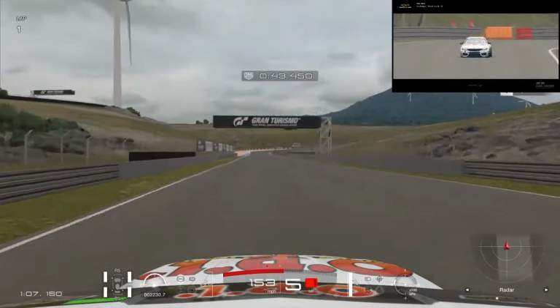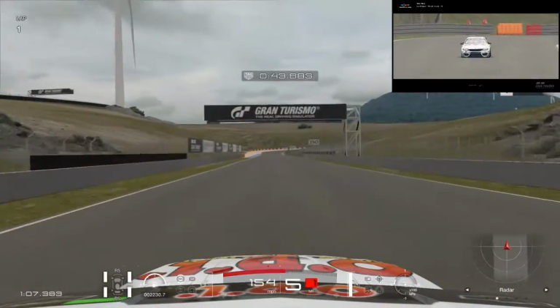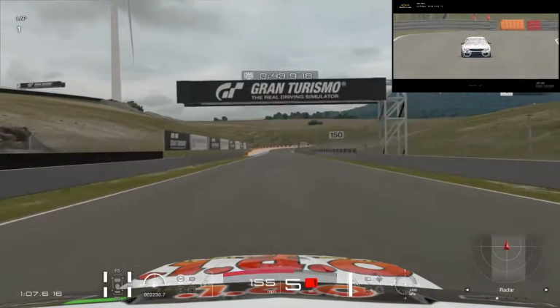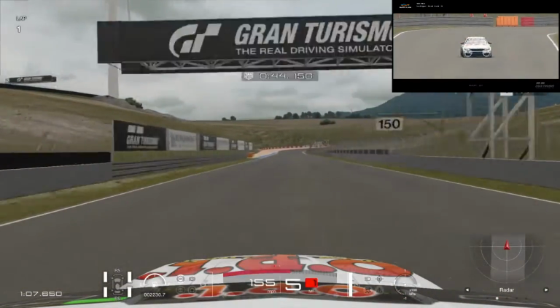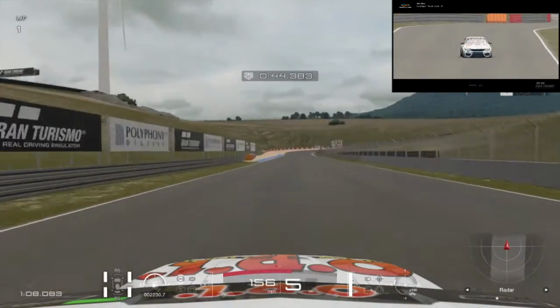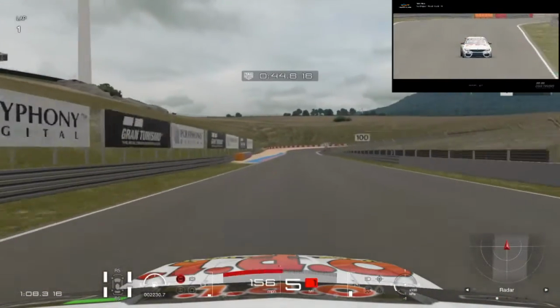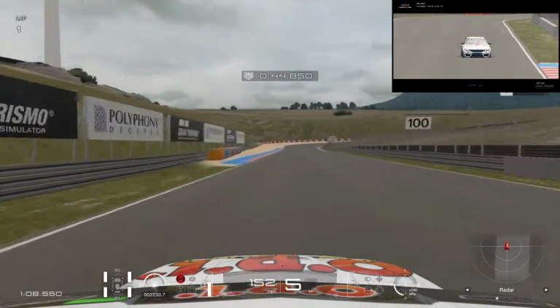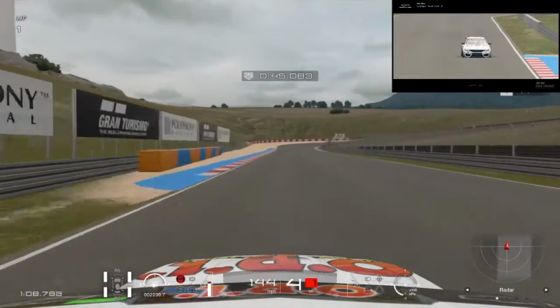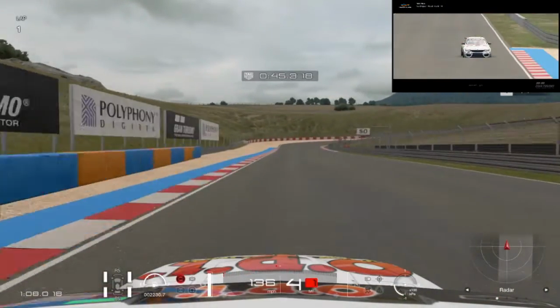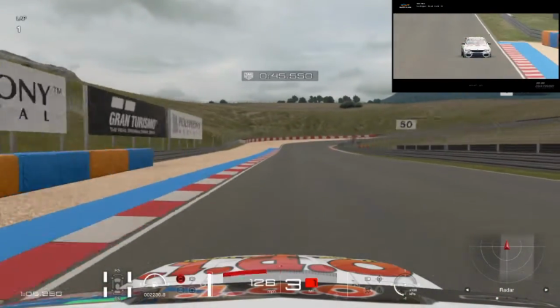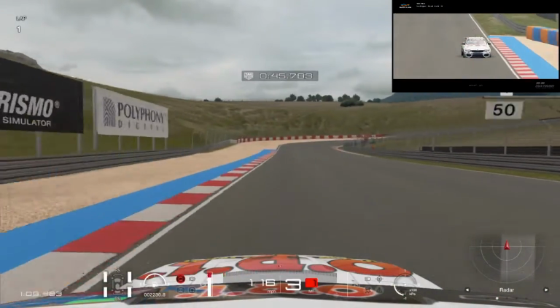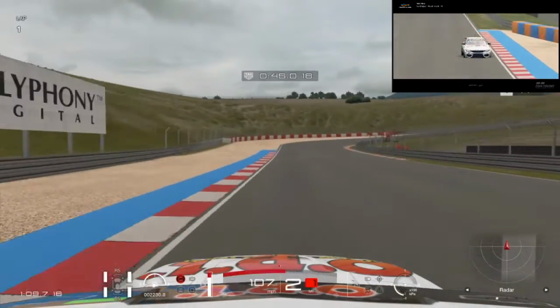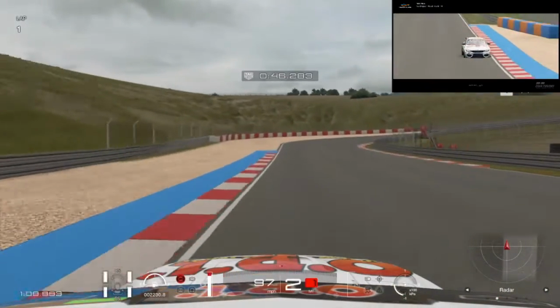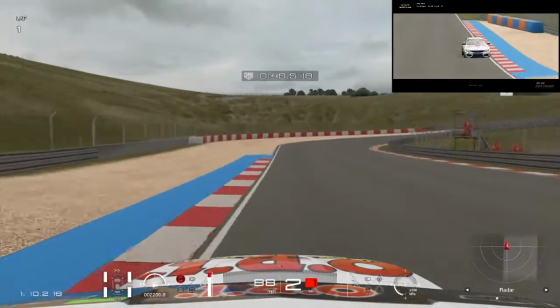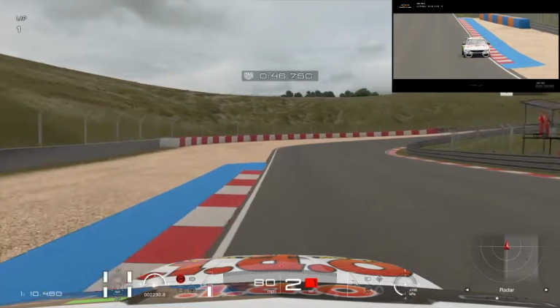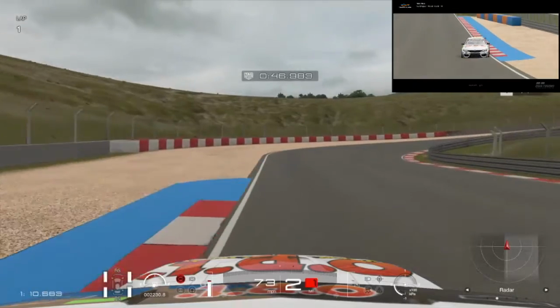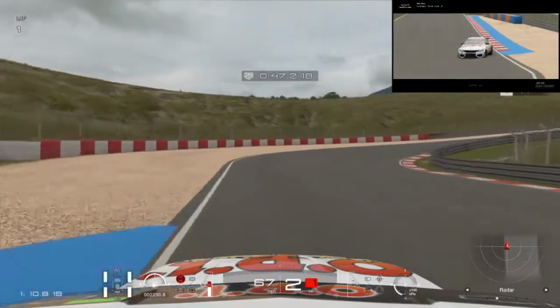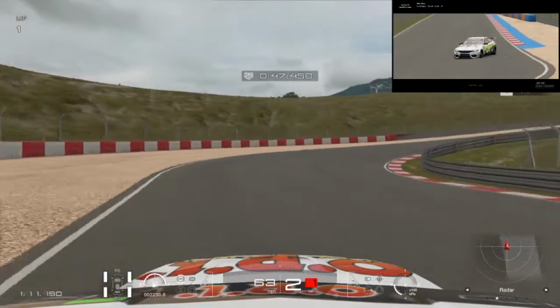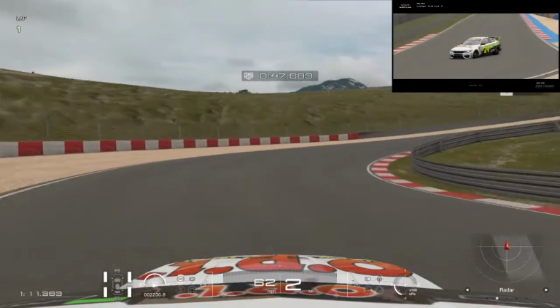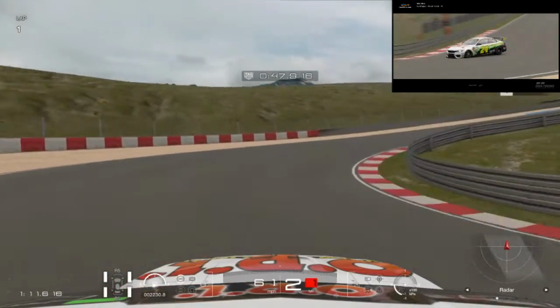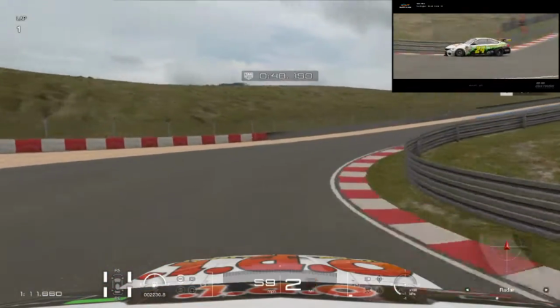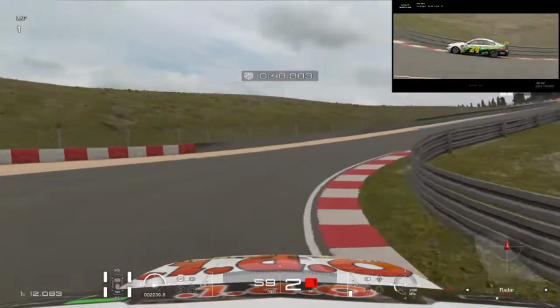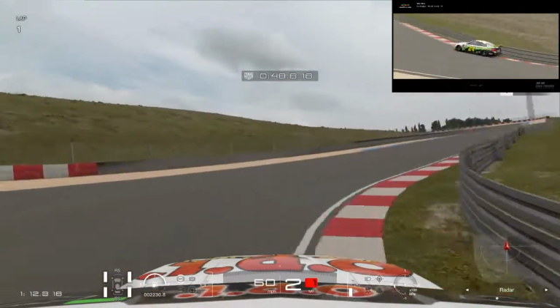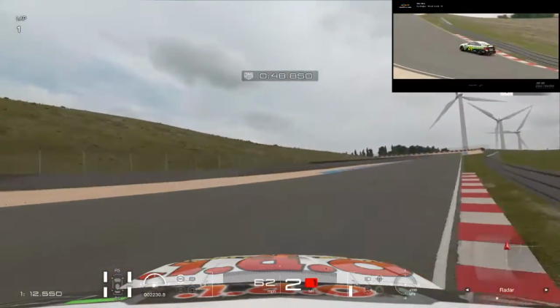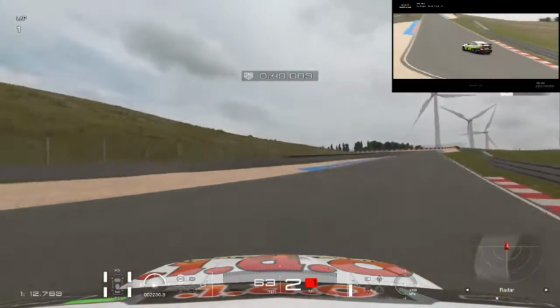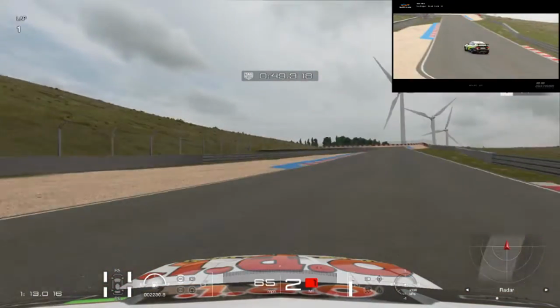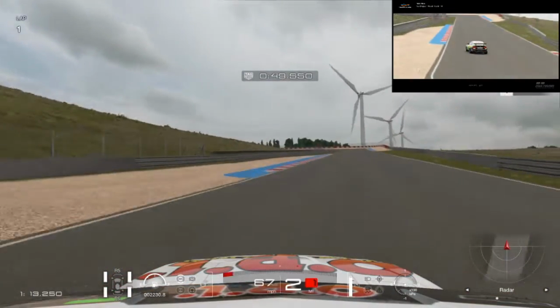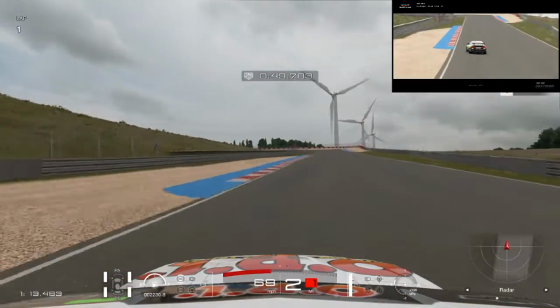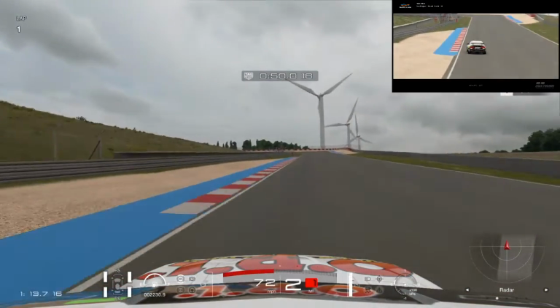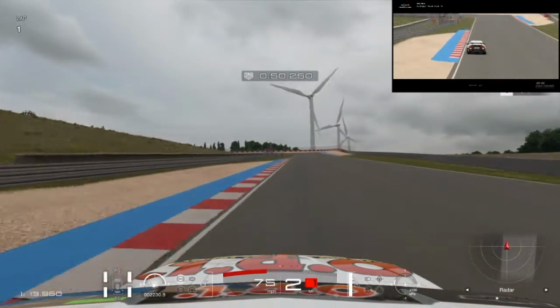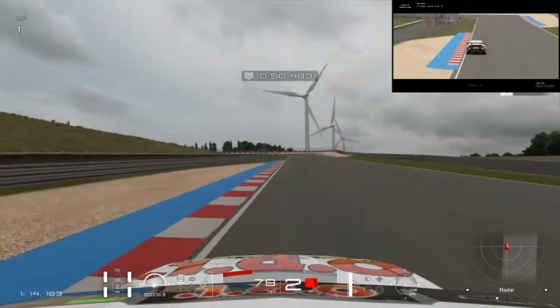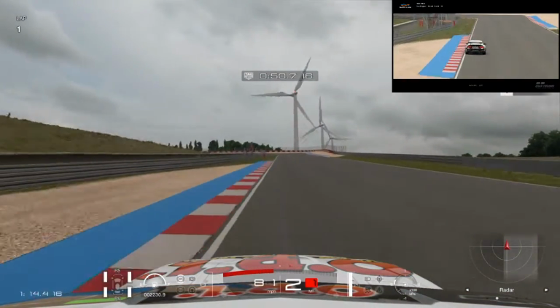No track. We want to brake just before the 100. This is the only curve you want to hit.